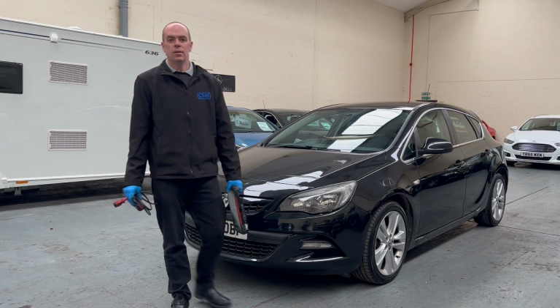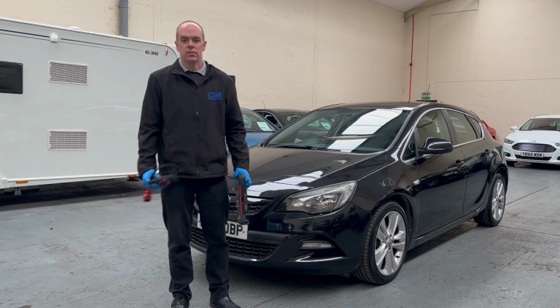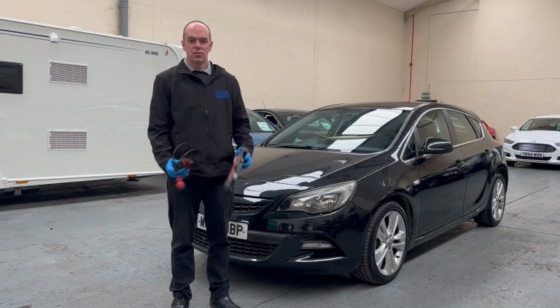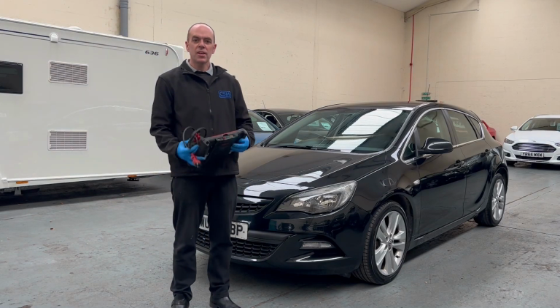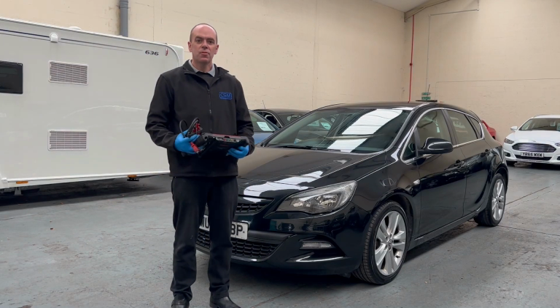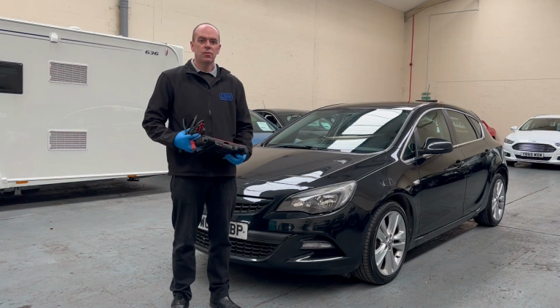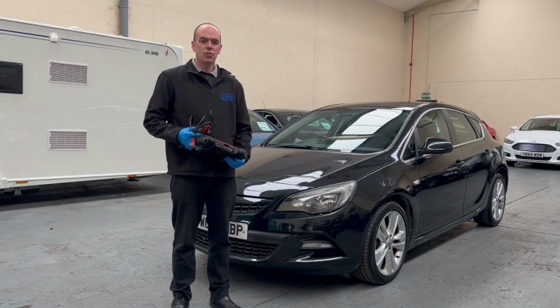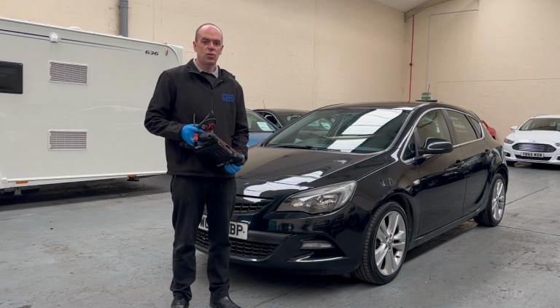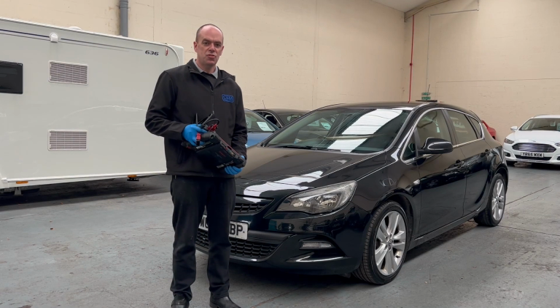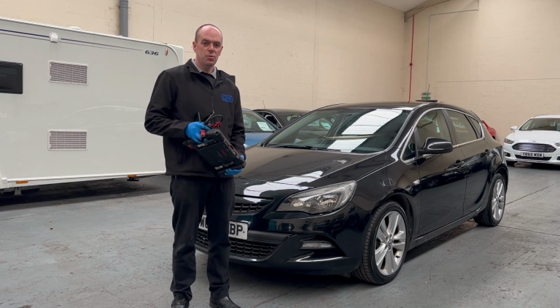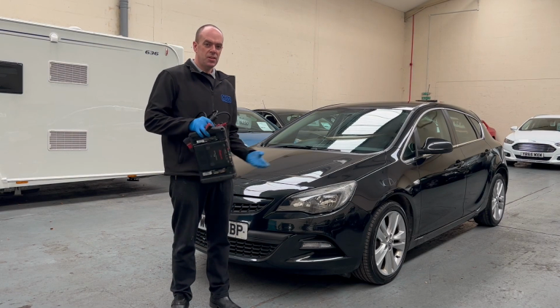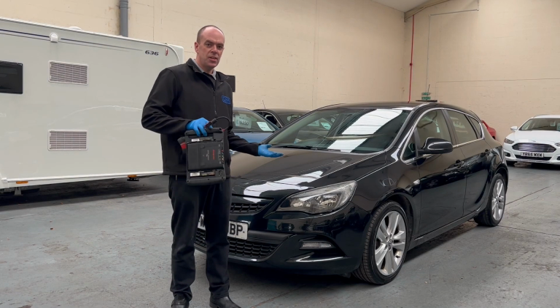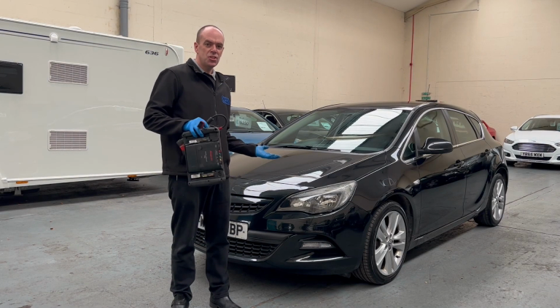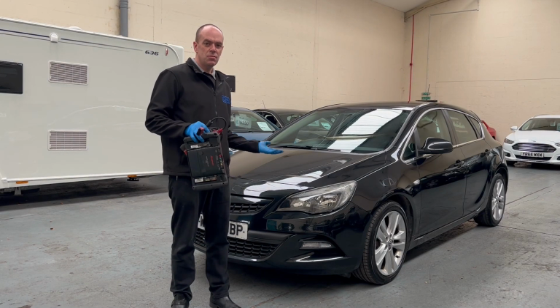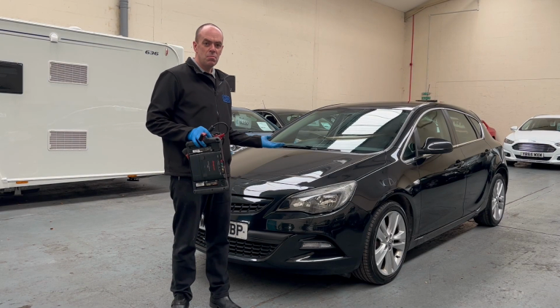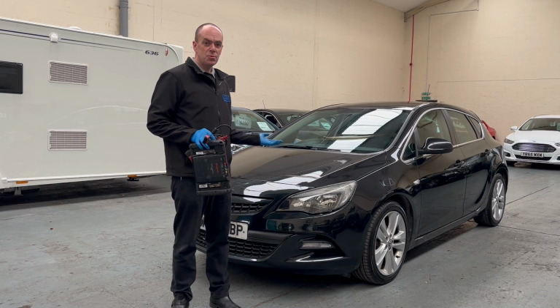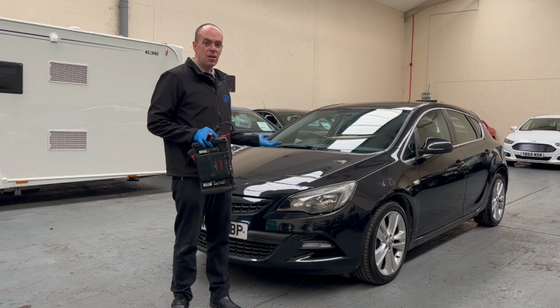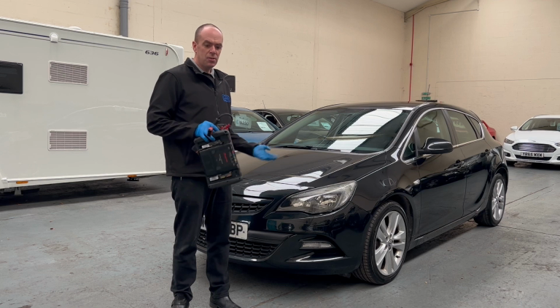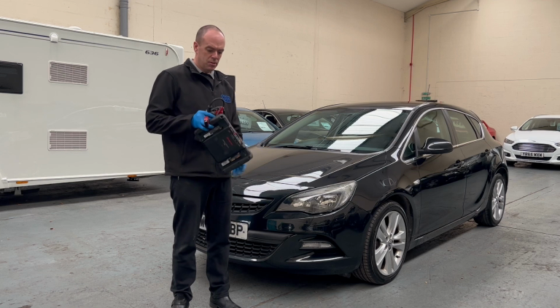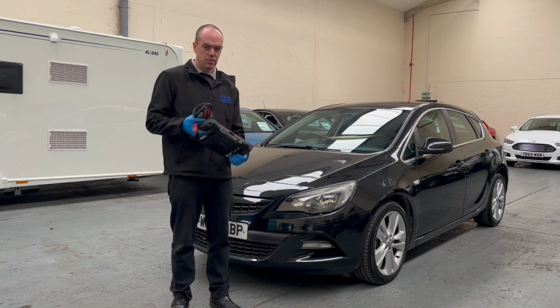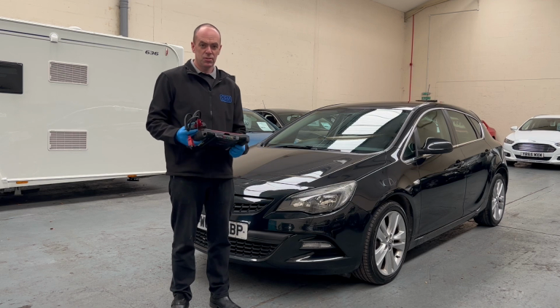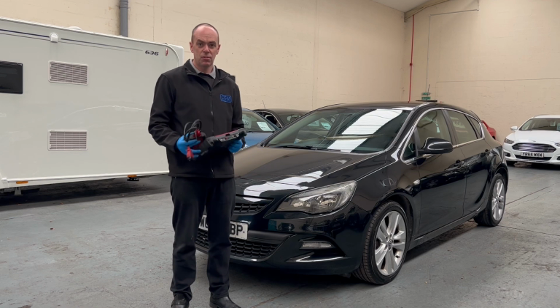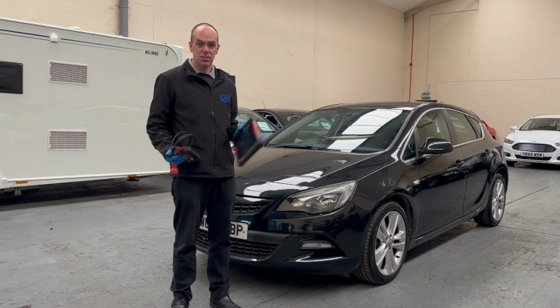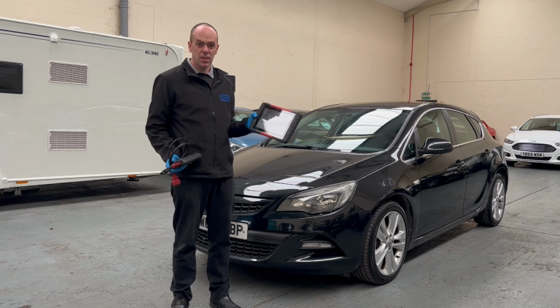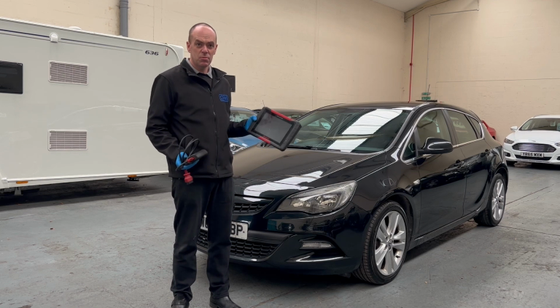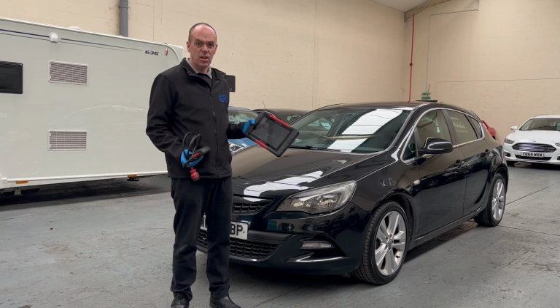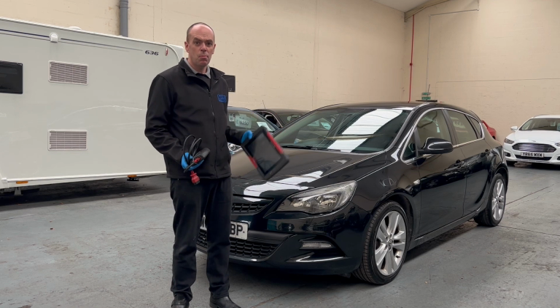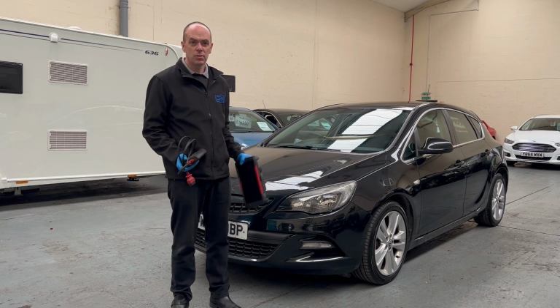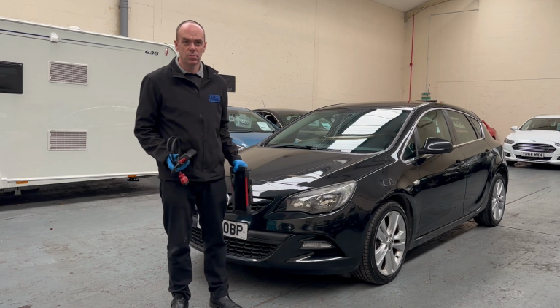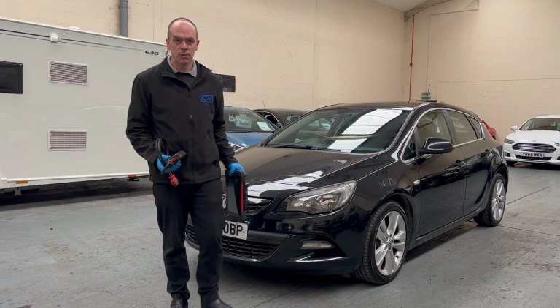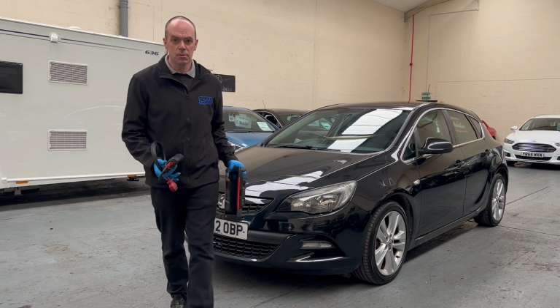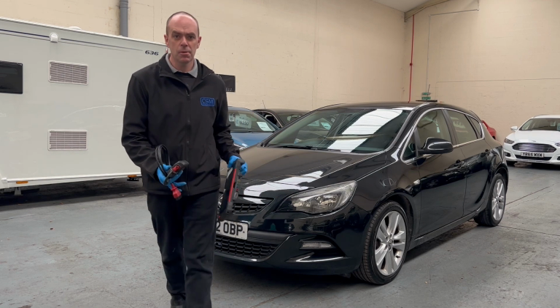Today we've got a Vauxhall Astra with the engine management light on, so let's get Snap-on plugged in and see where we're going.